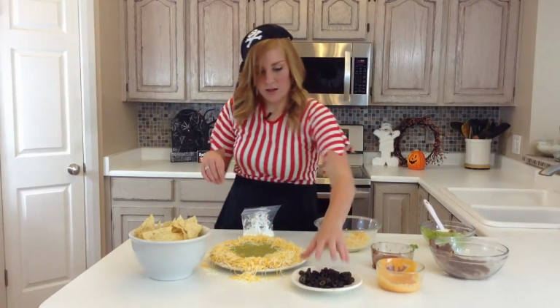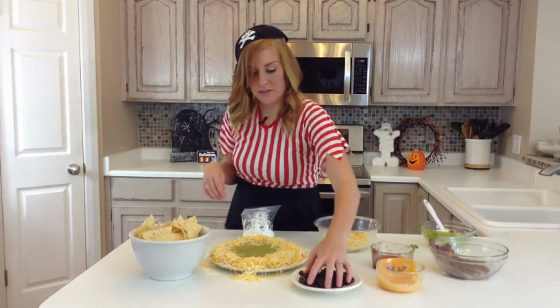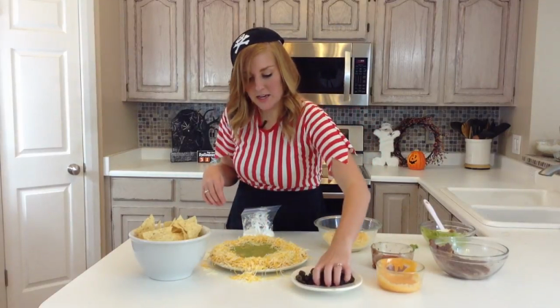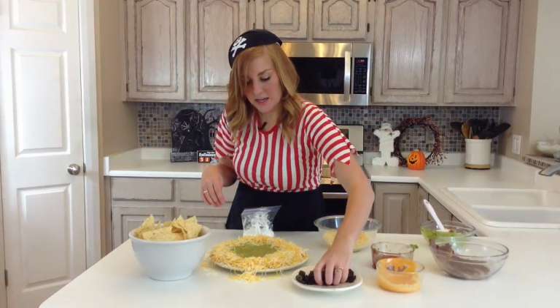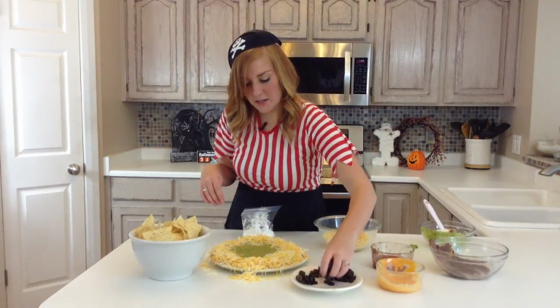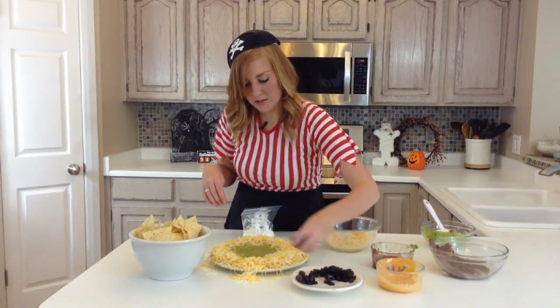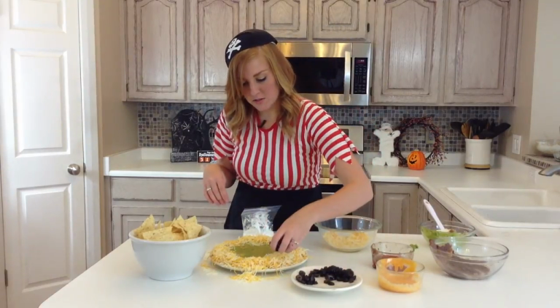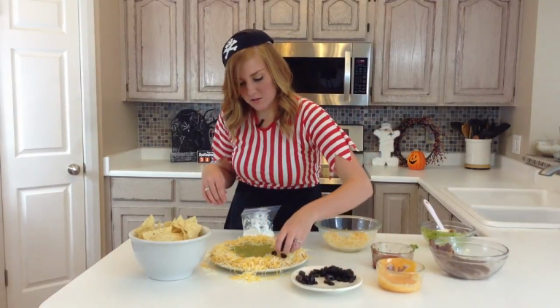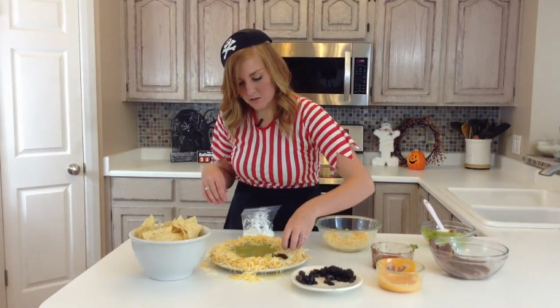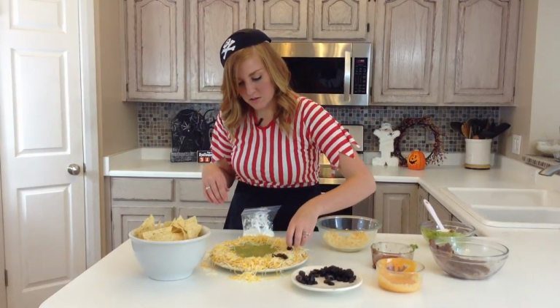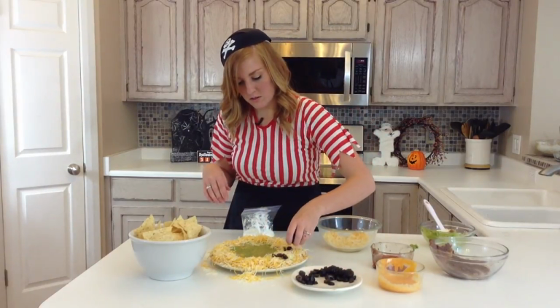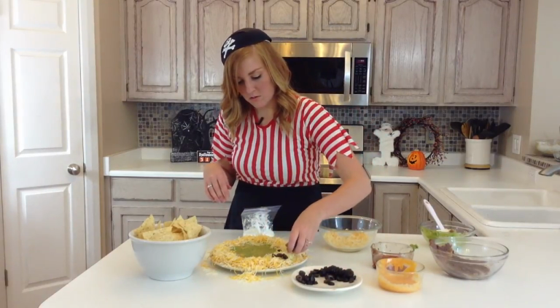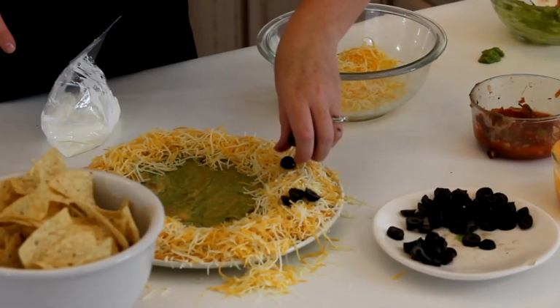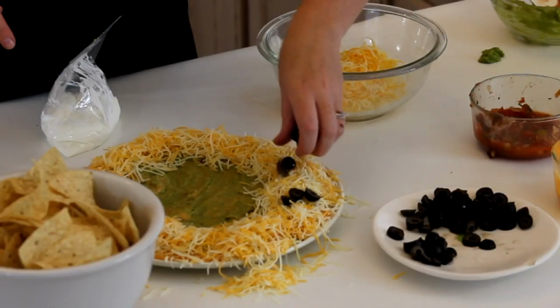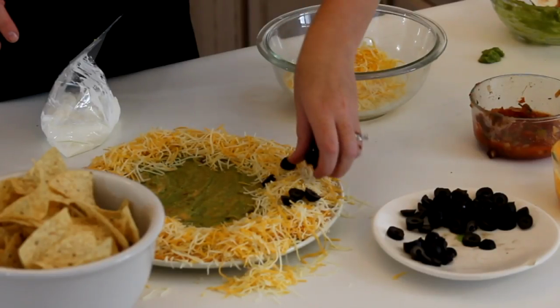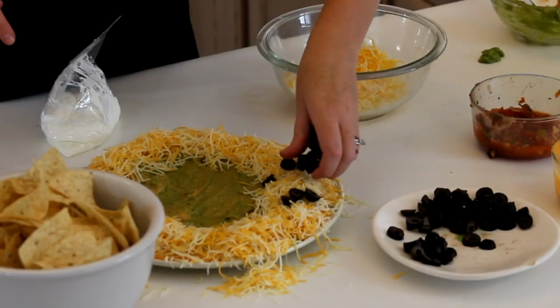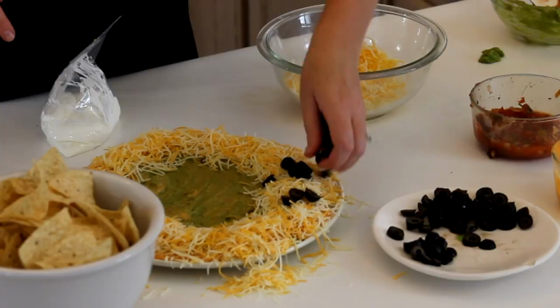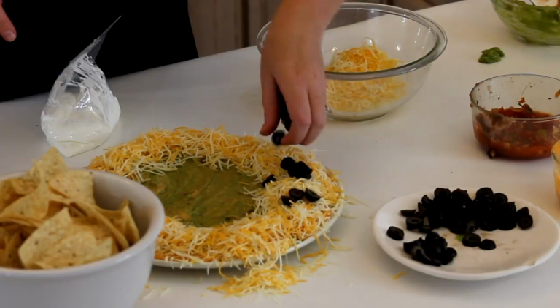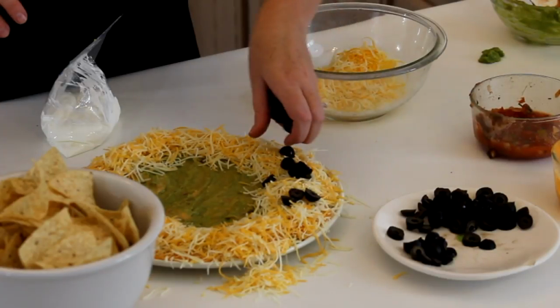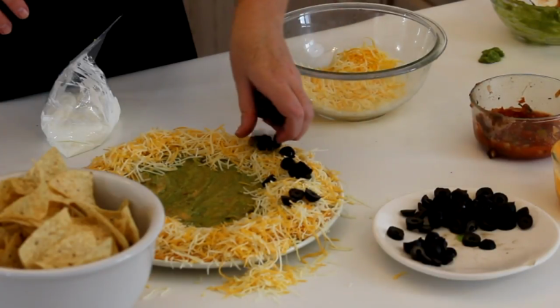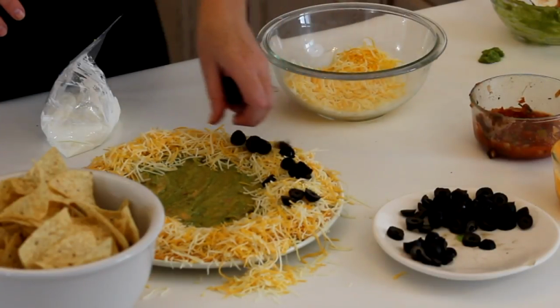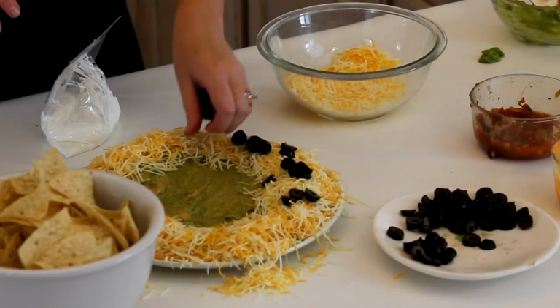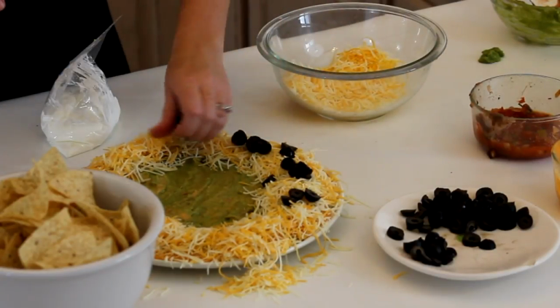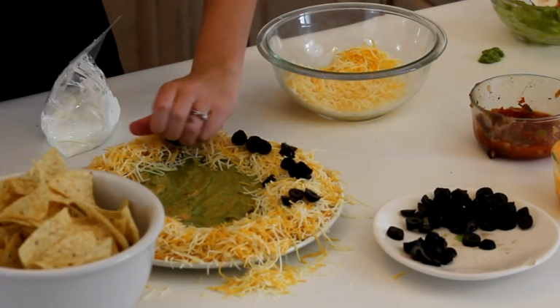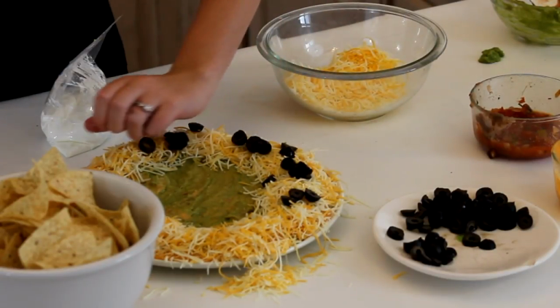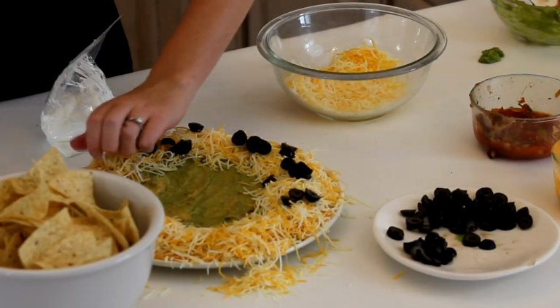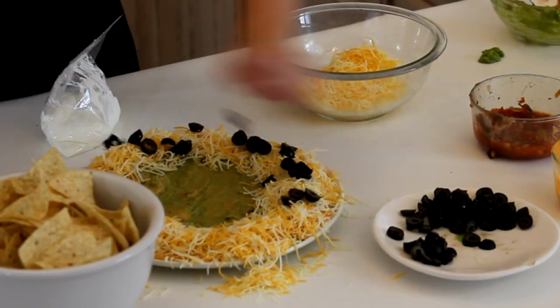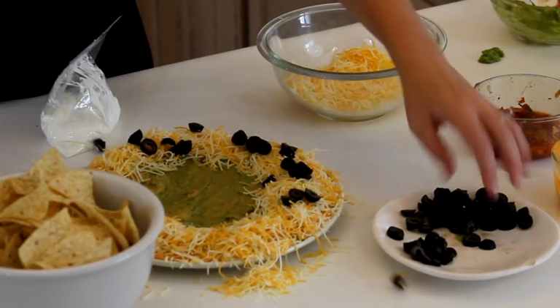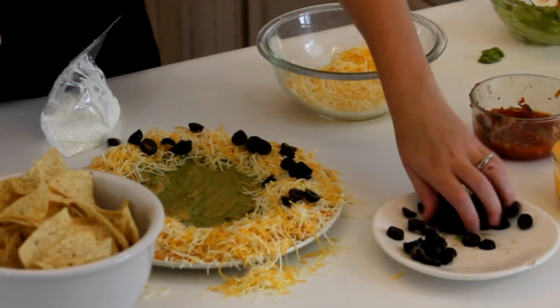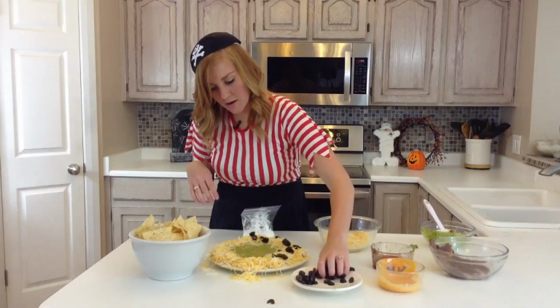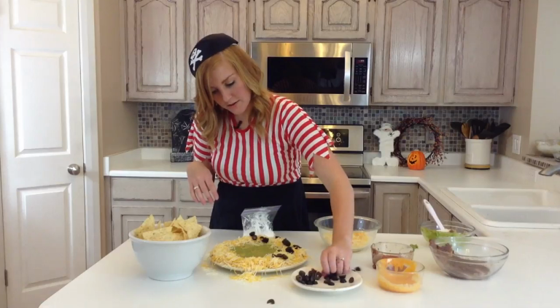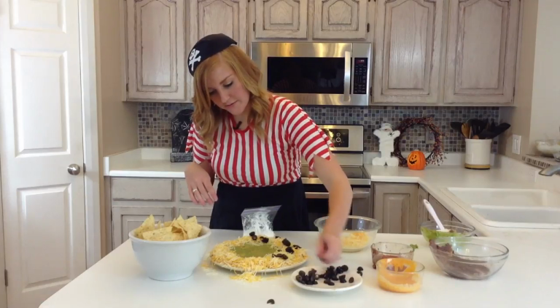And then you'll want to top off your edges with your olives.